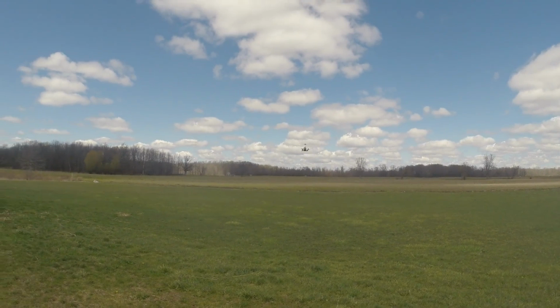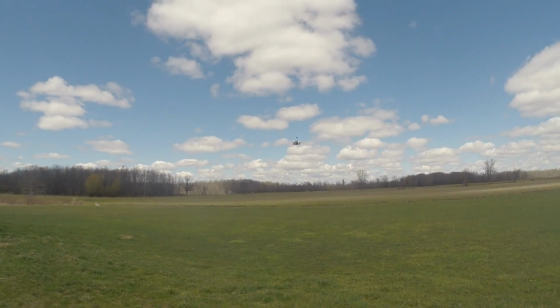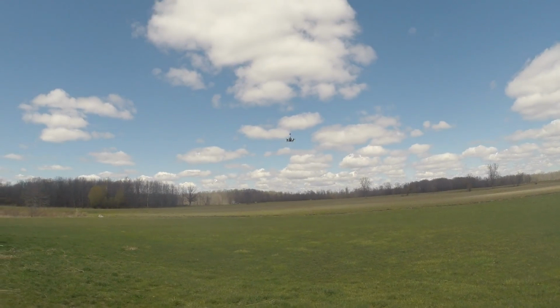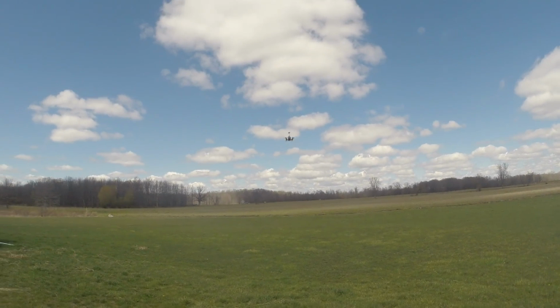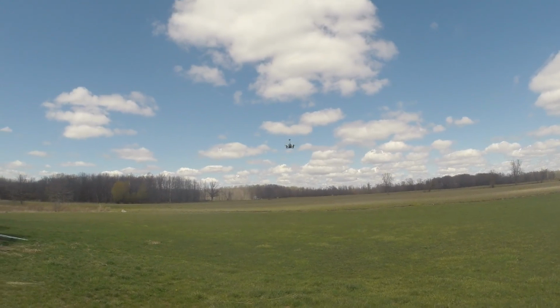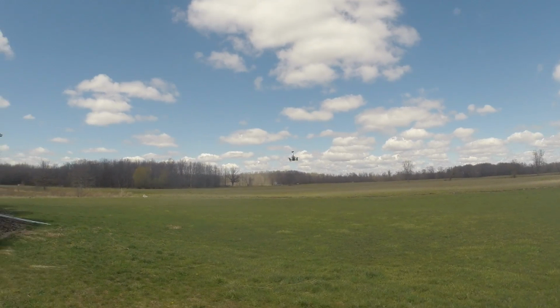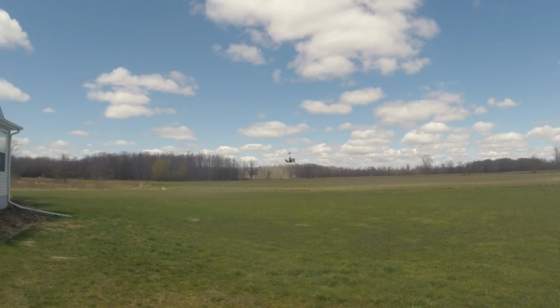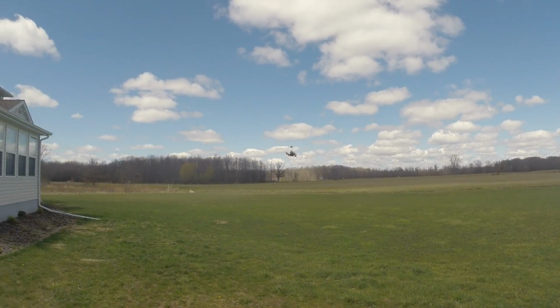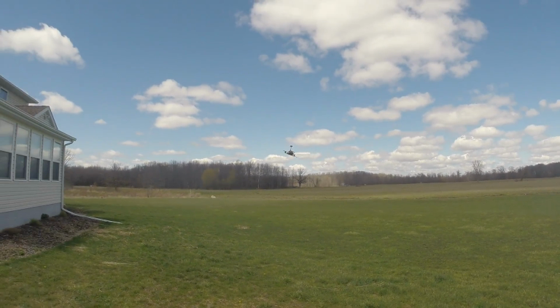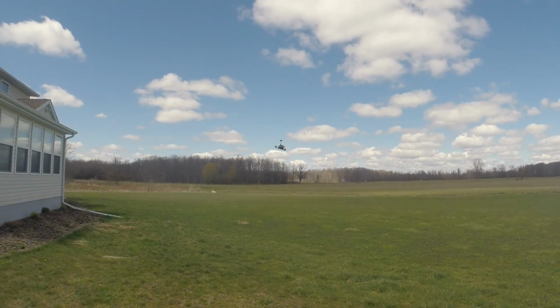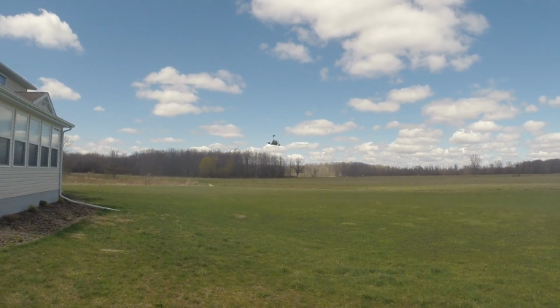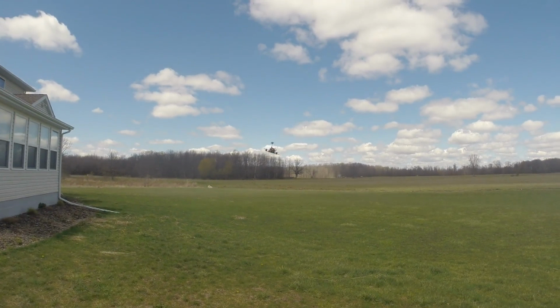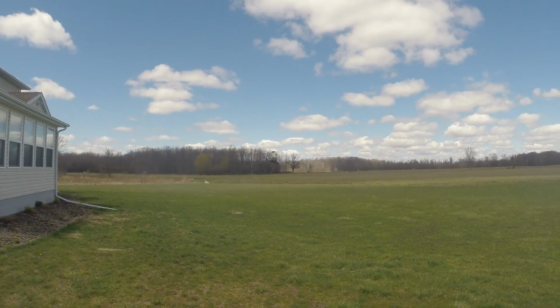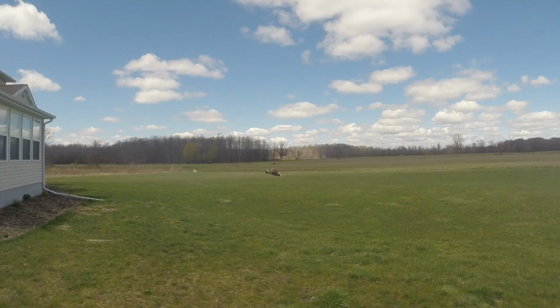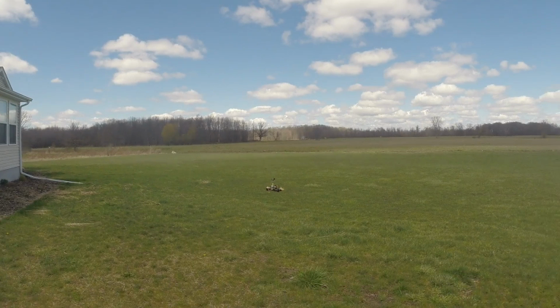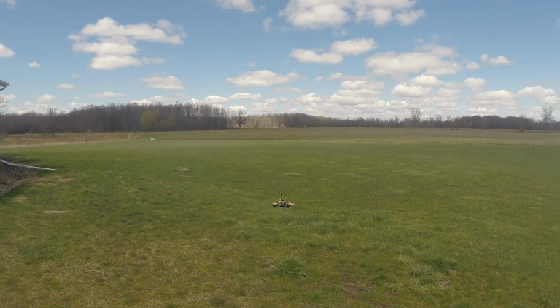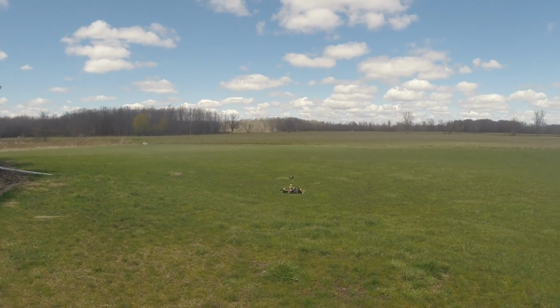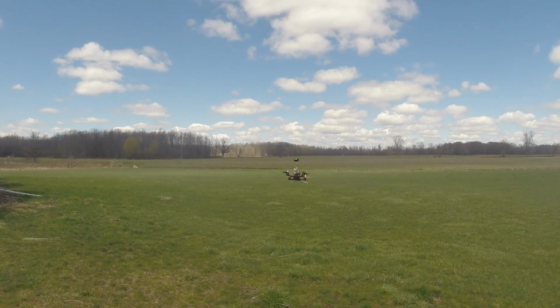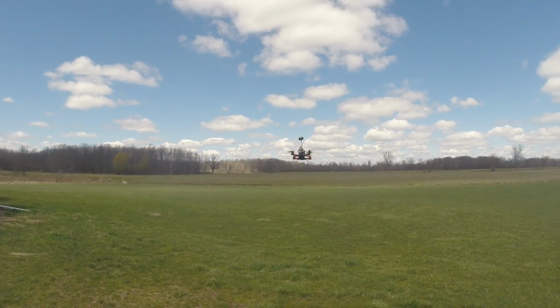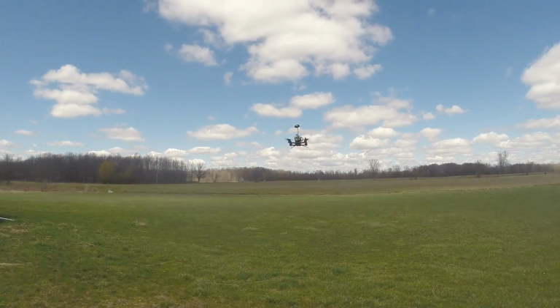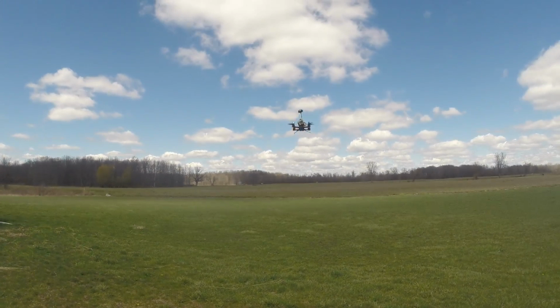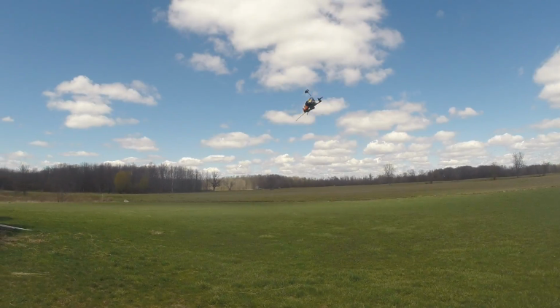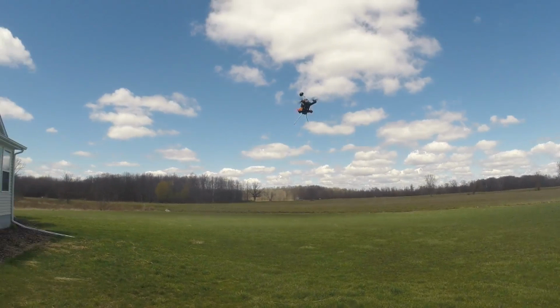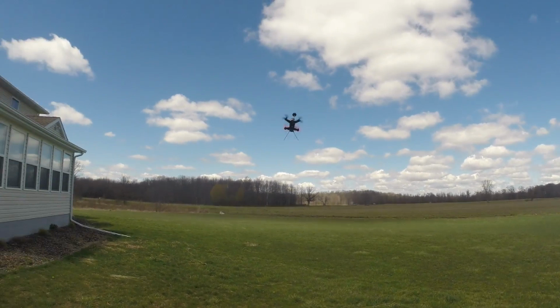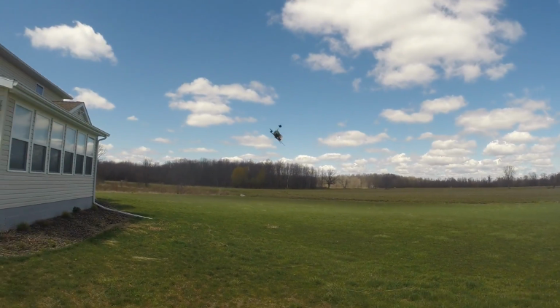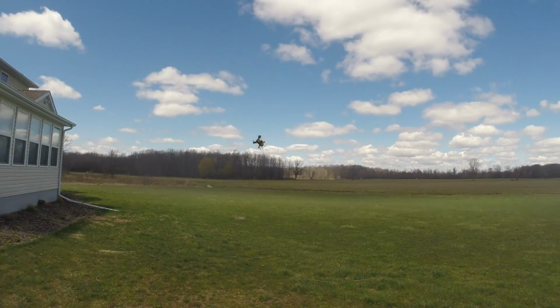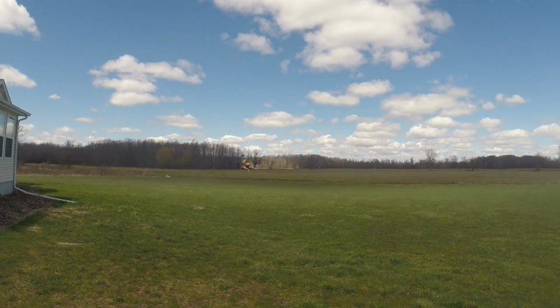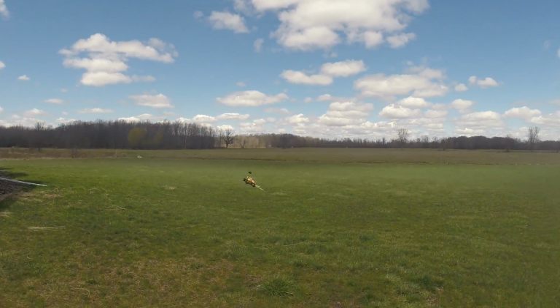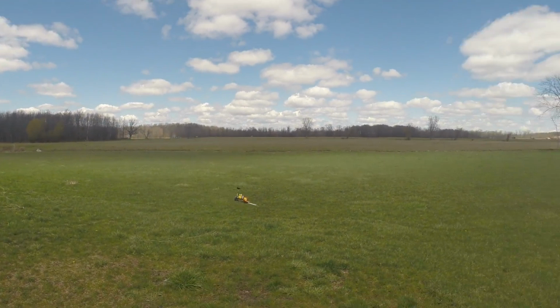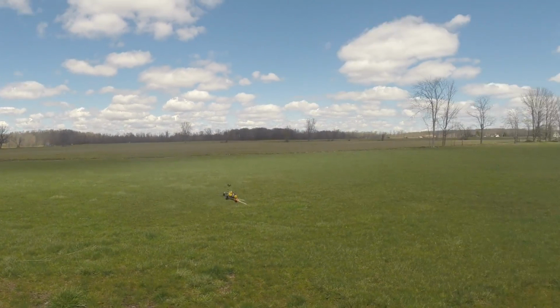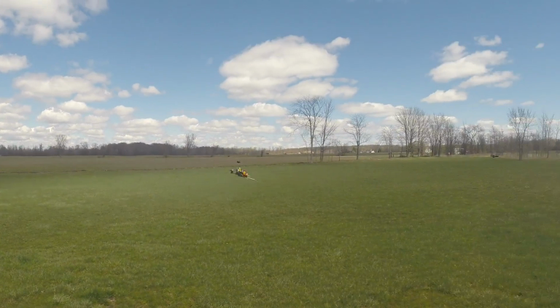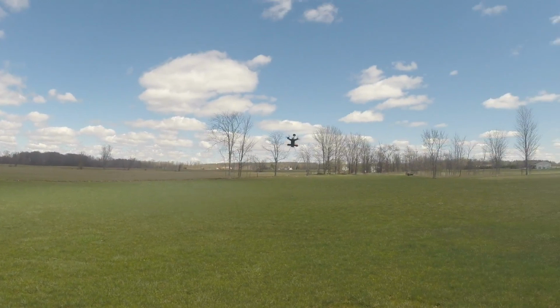Throttle off, throttle on — no jitter. Wicked.